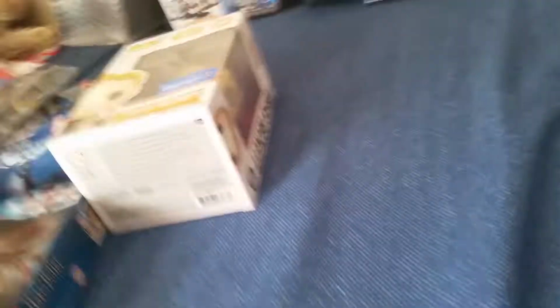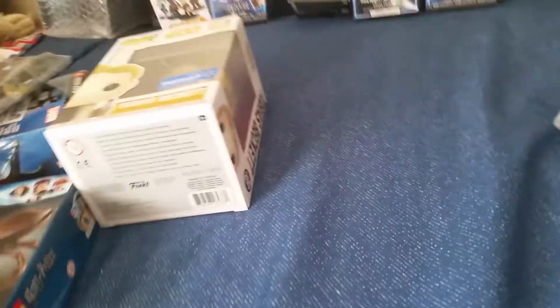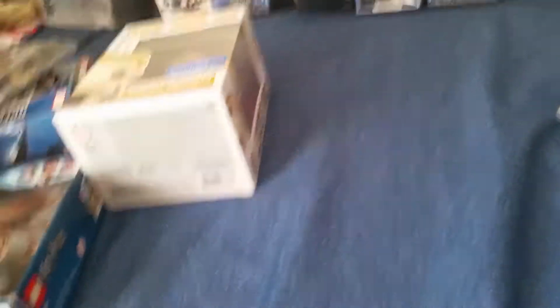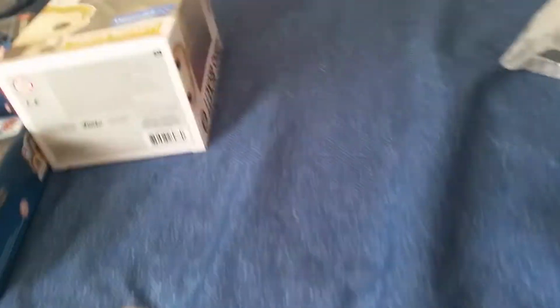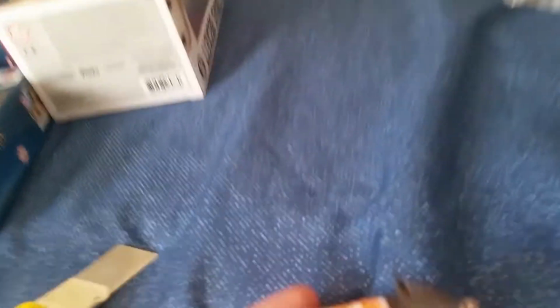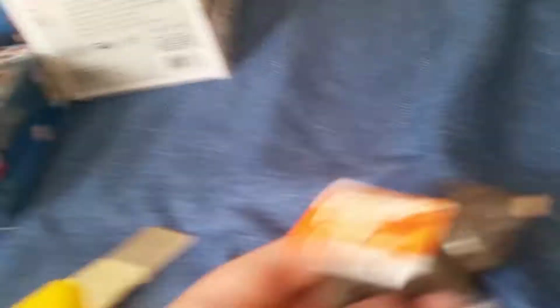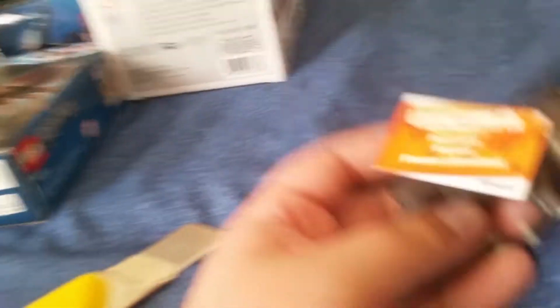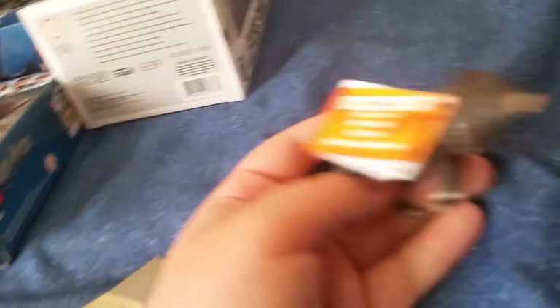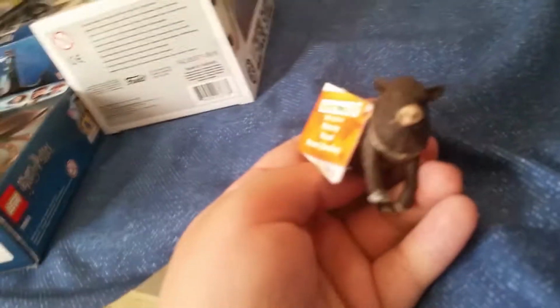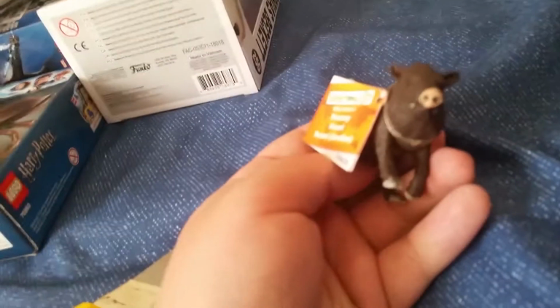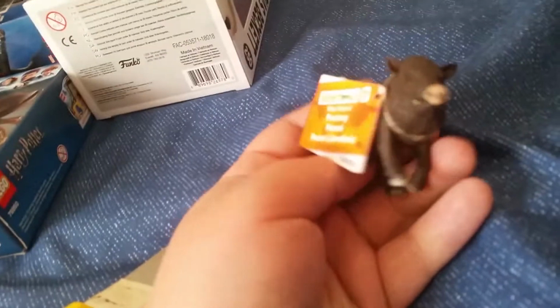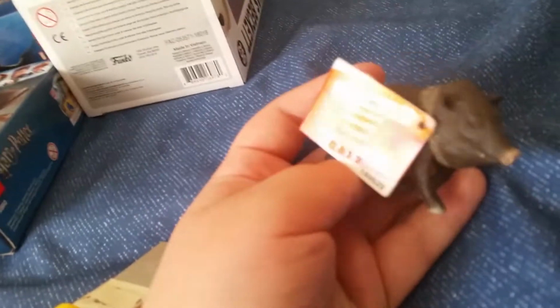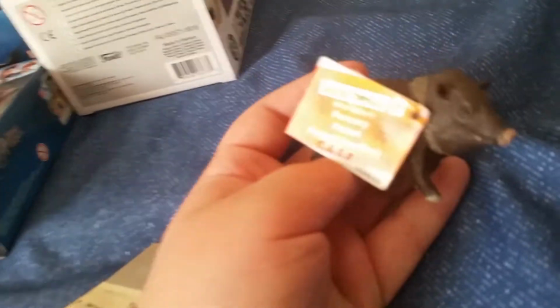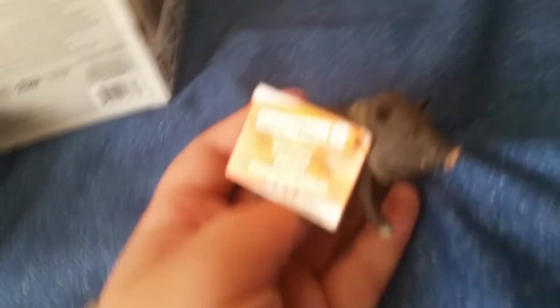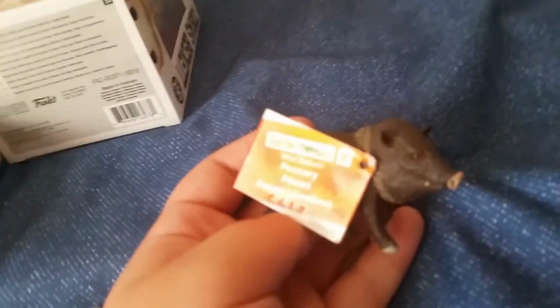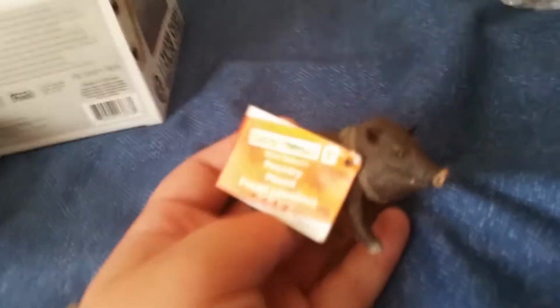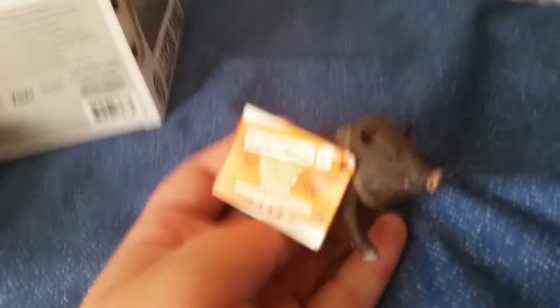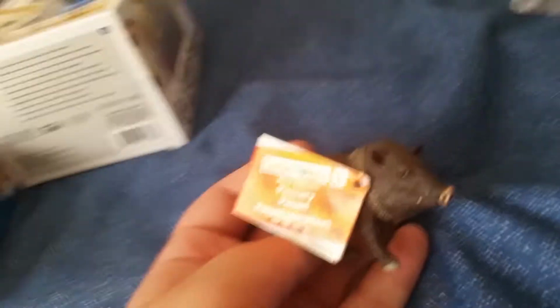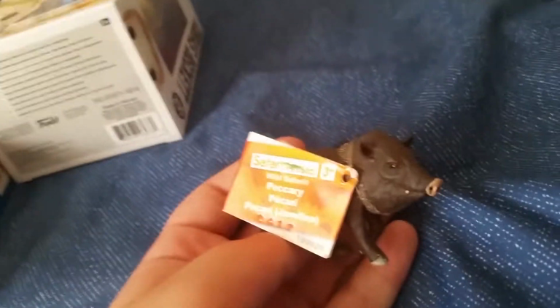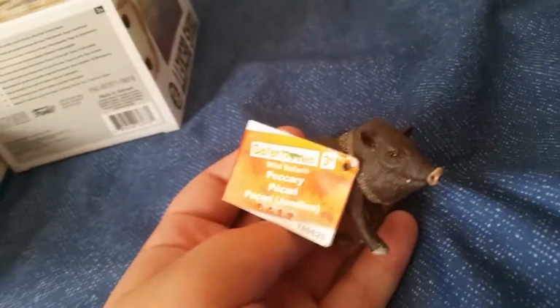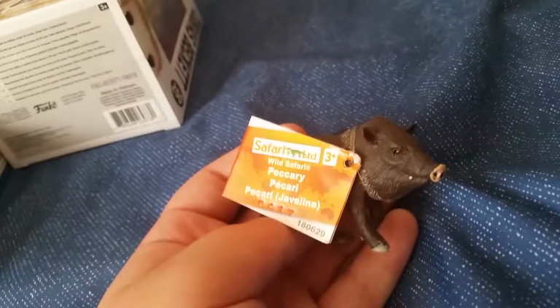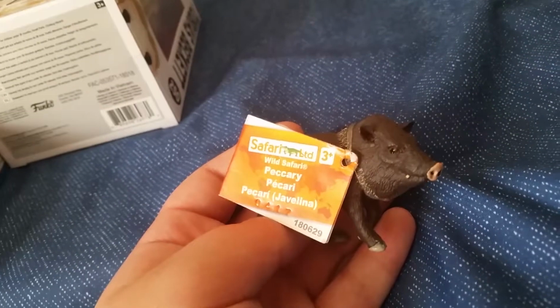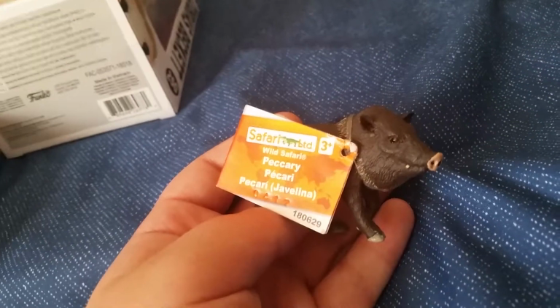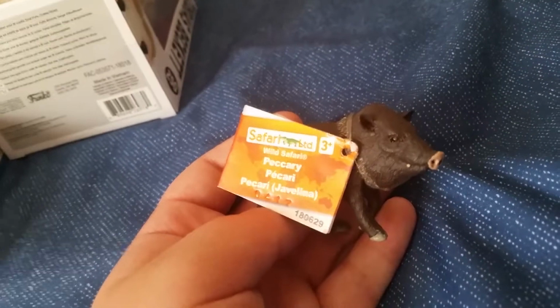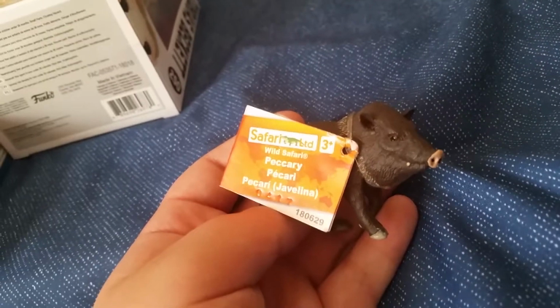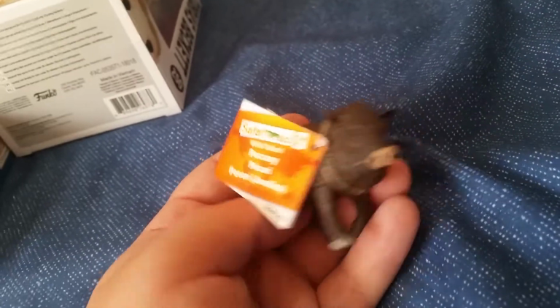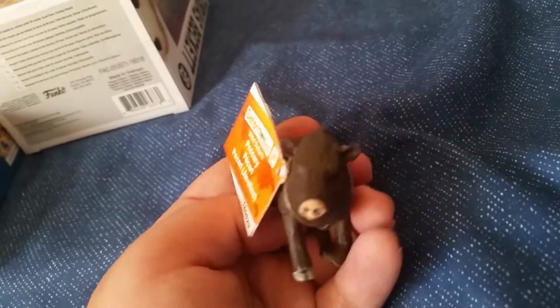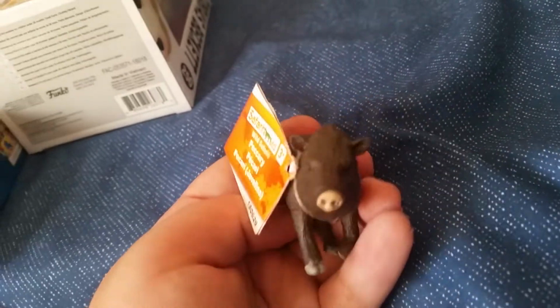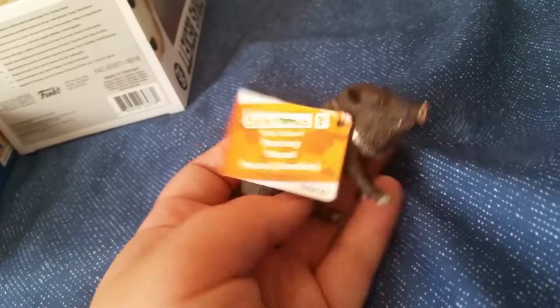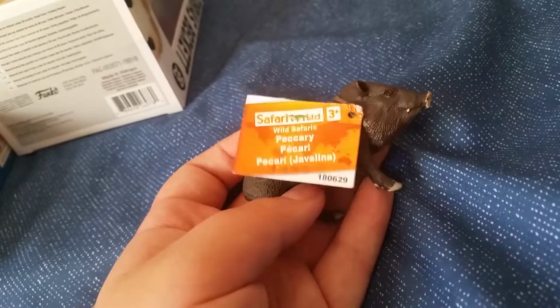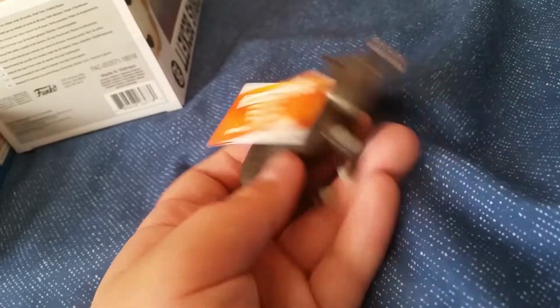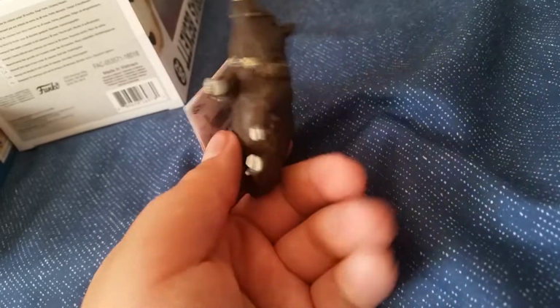I was about to do Star Wars, but first I just wanted to show you this Safari Ltd Javelina that I got.